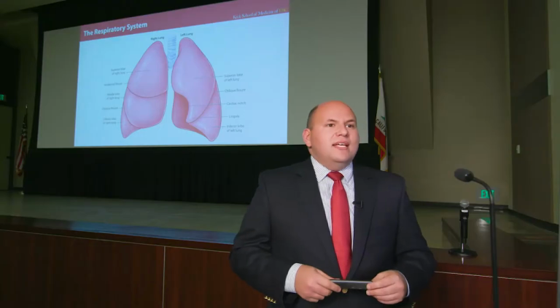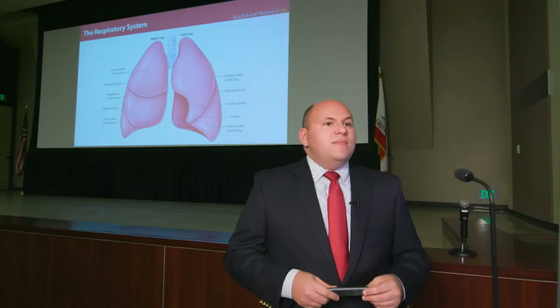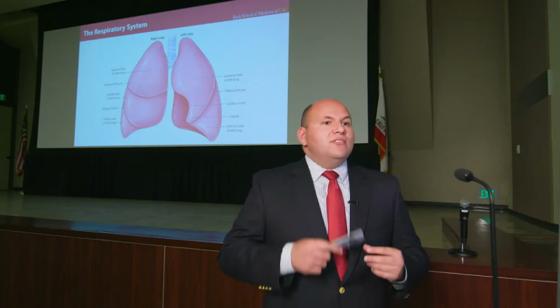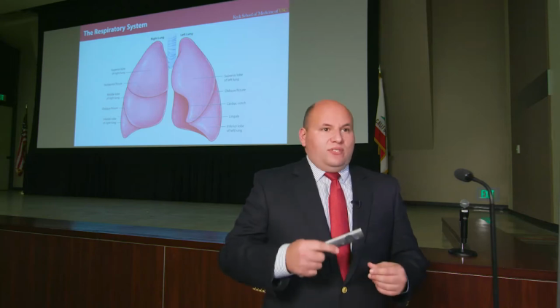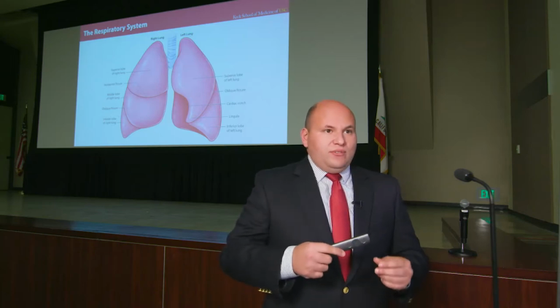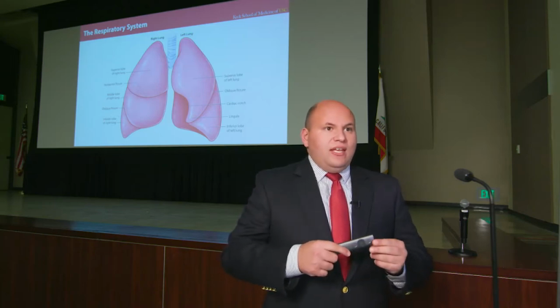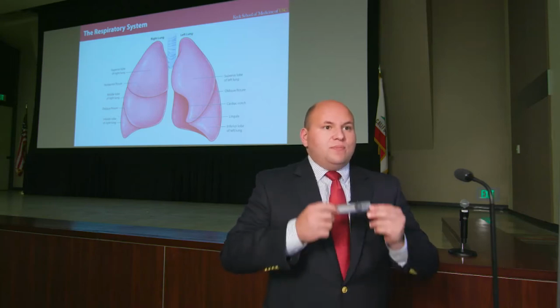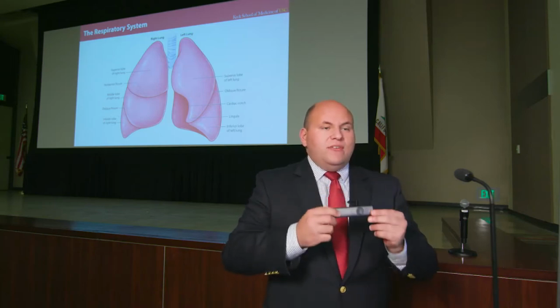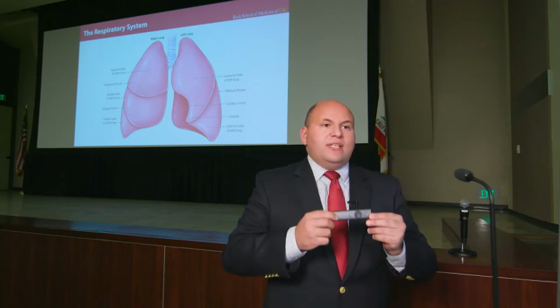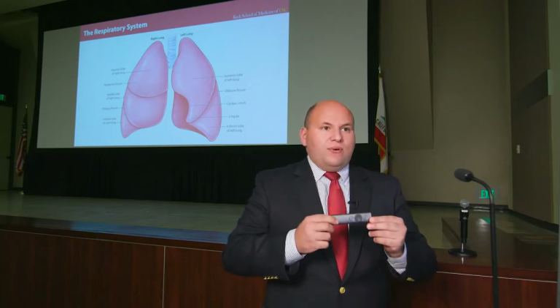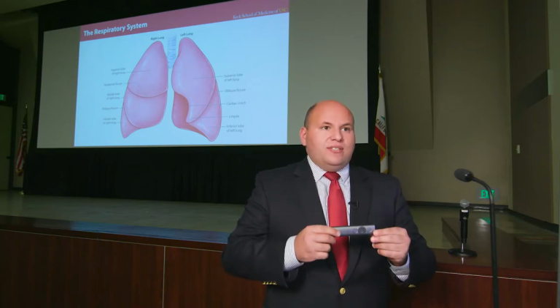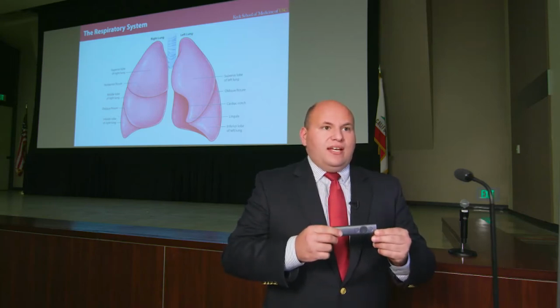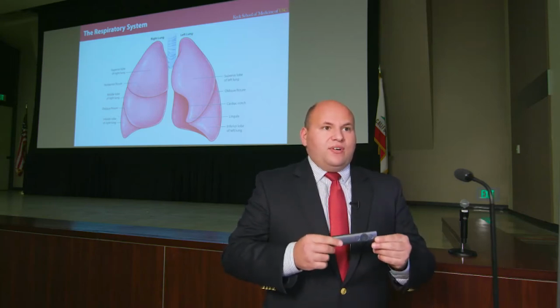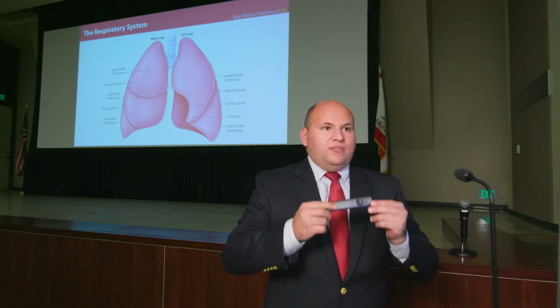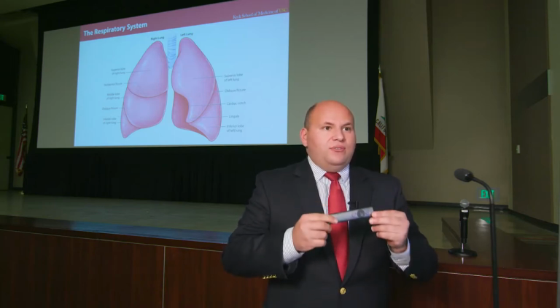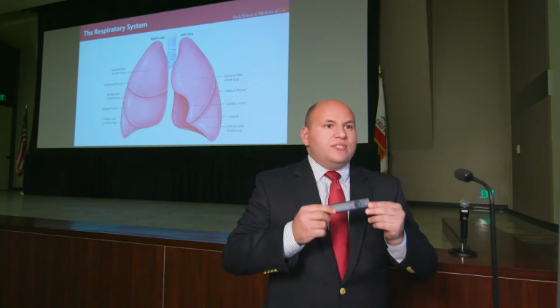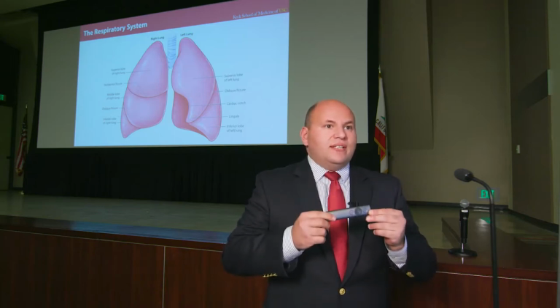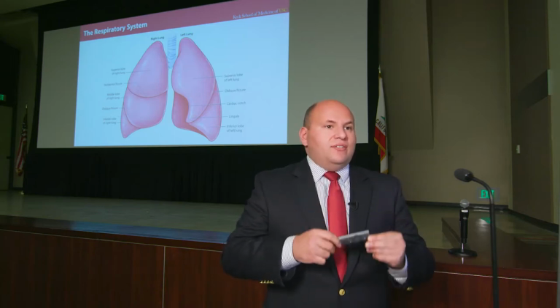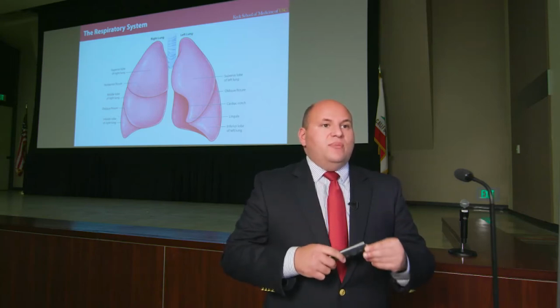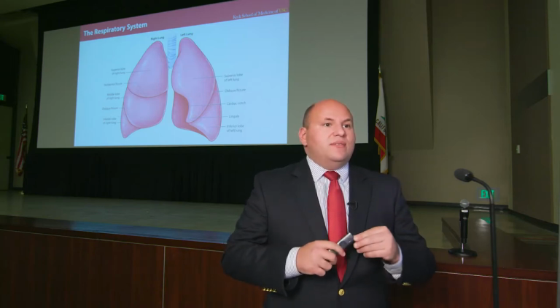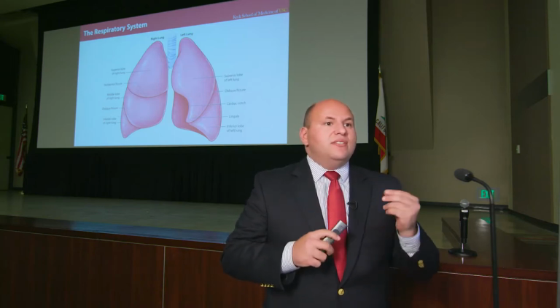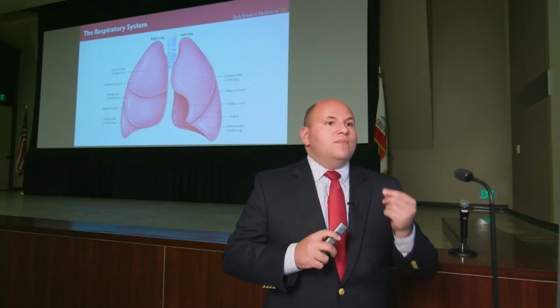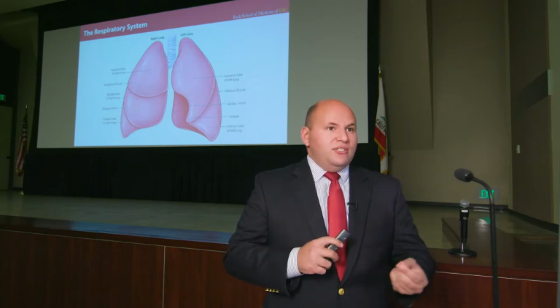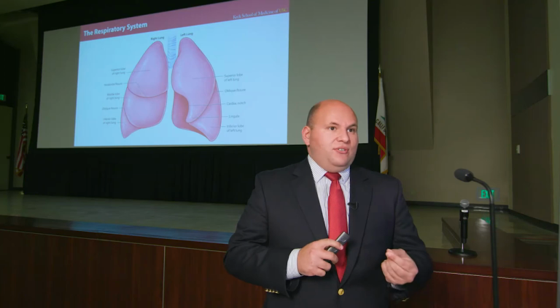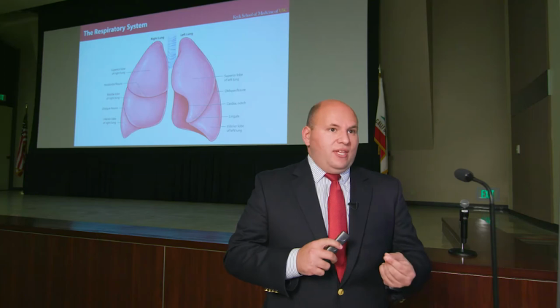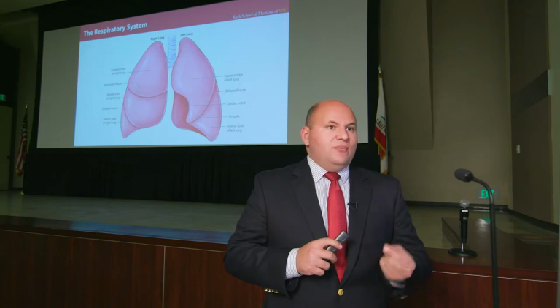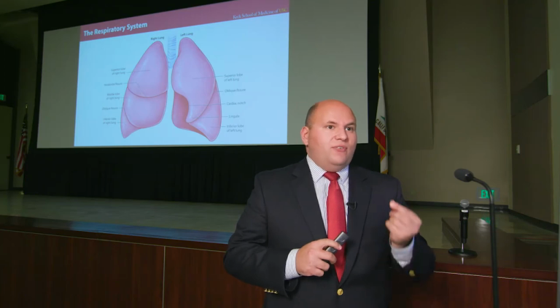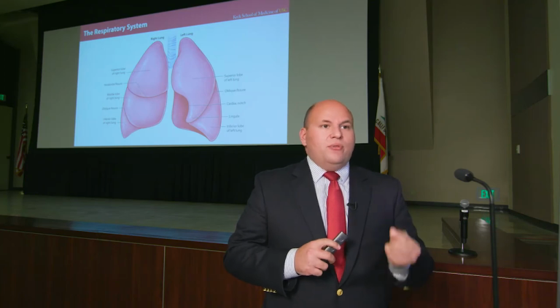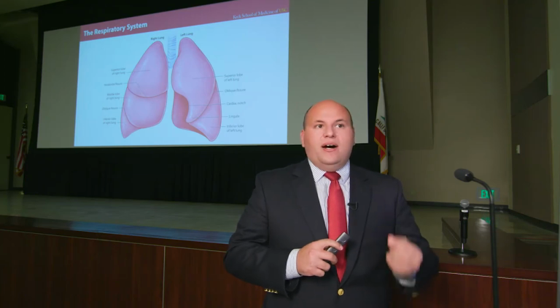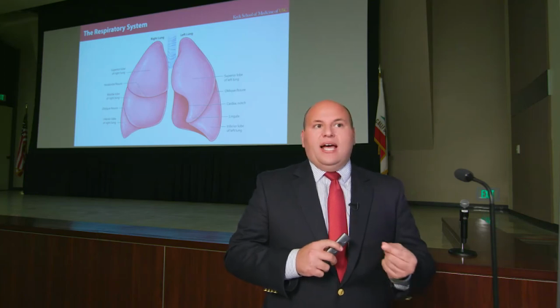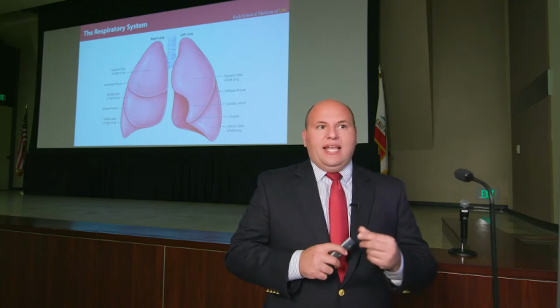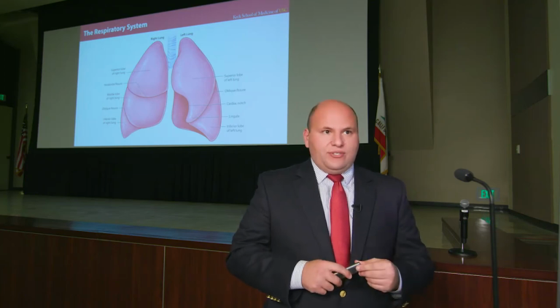In meetings with students, they have specifically requested that instructors use this technology because it makes it much easier for them to follow the online lectures.